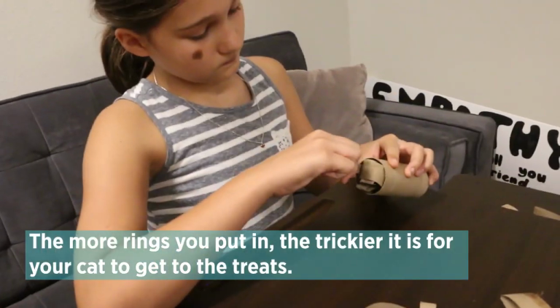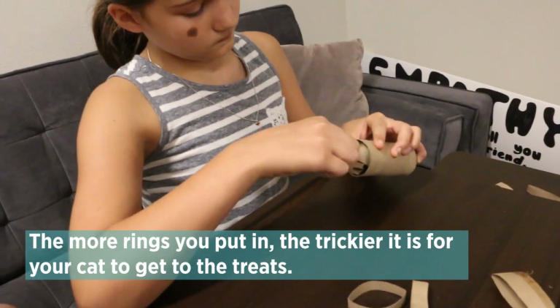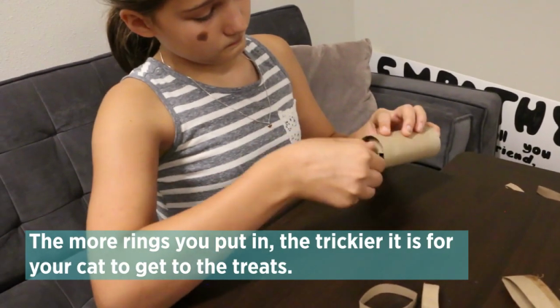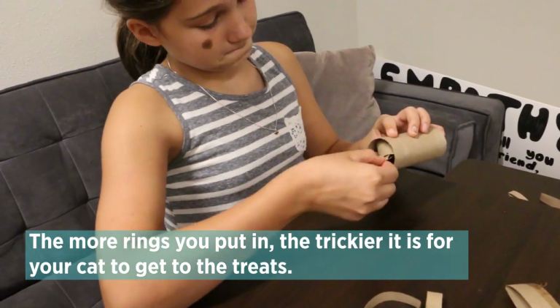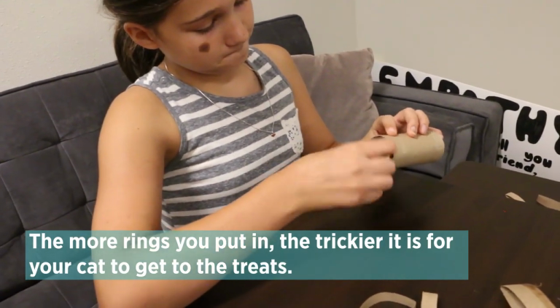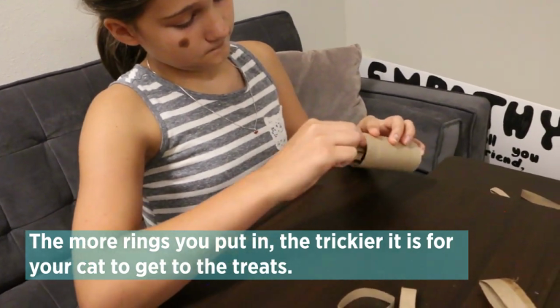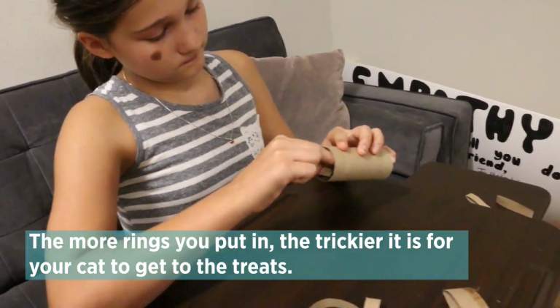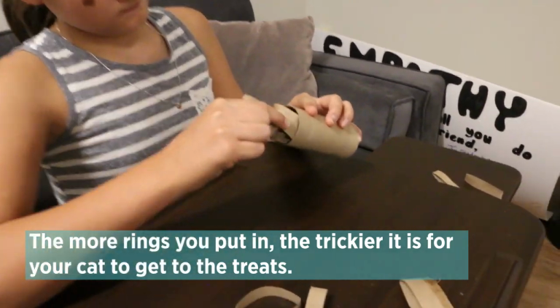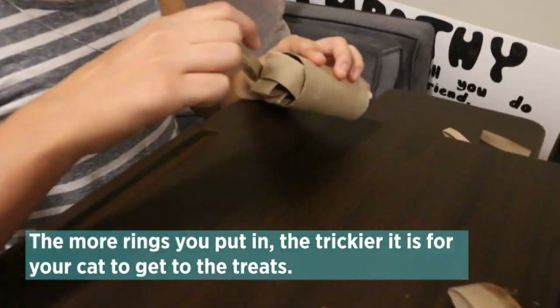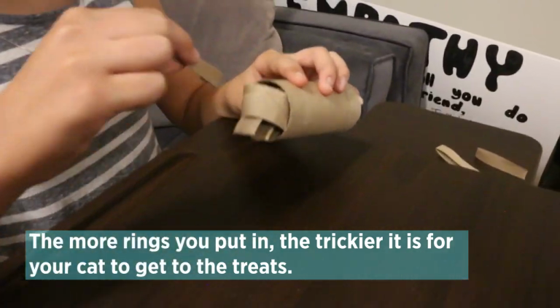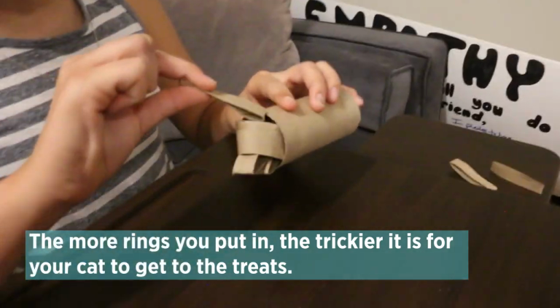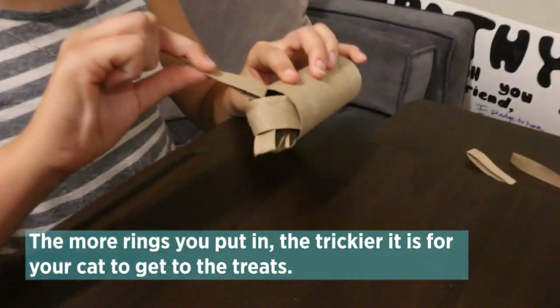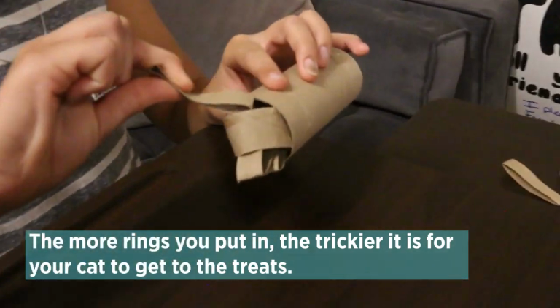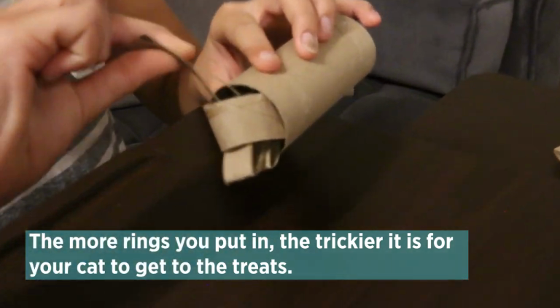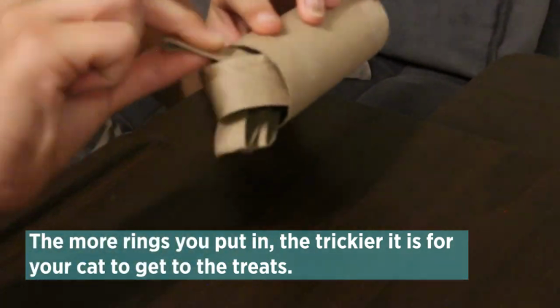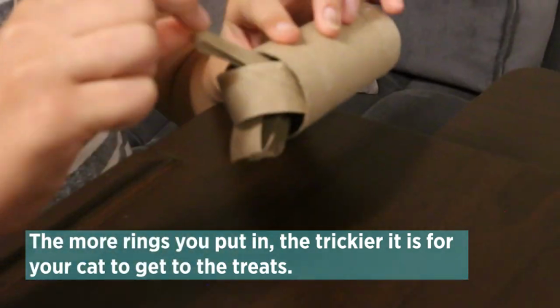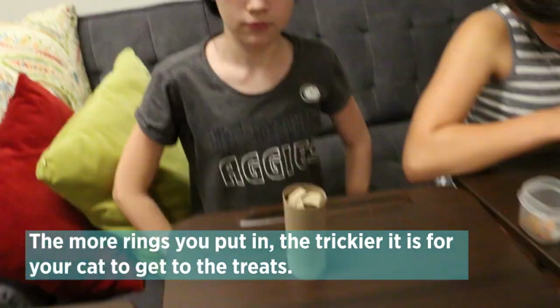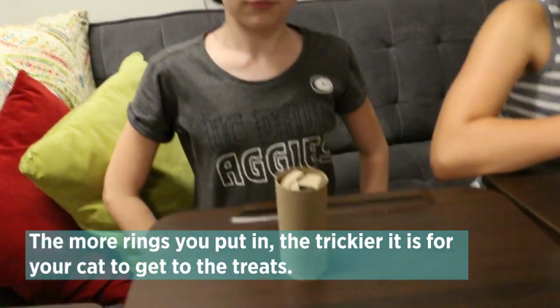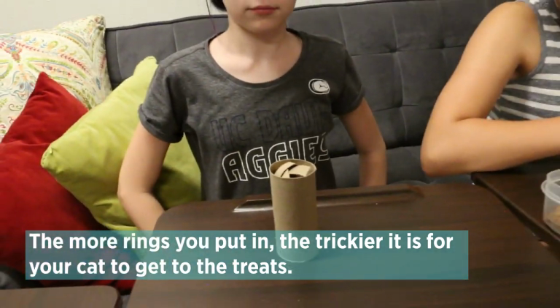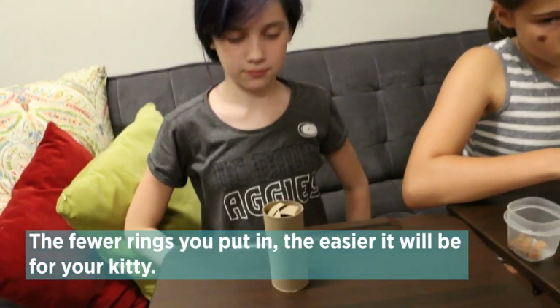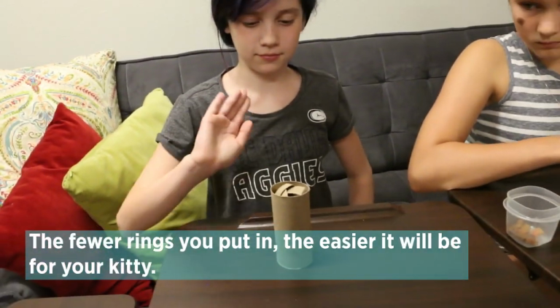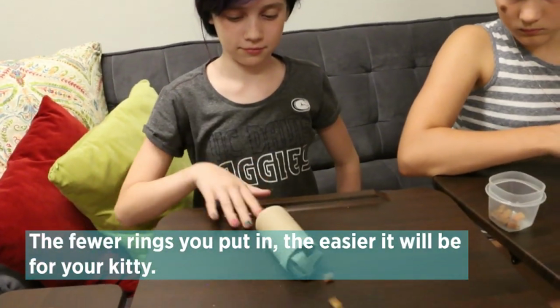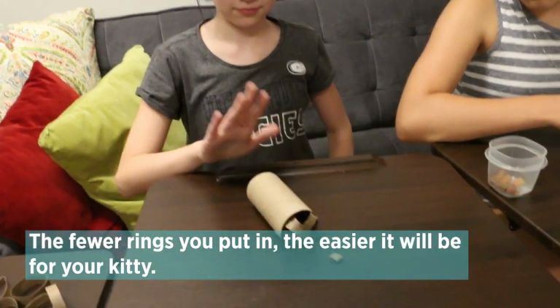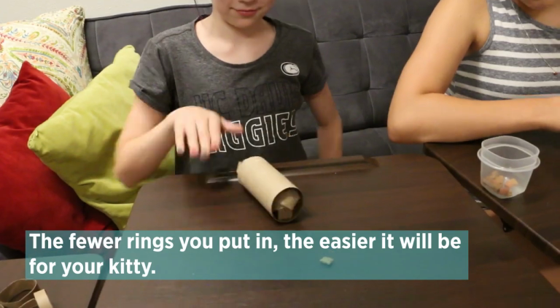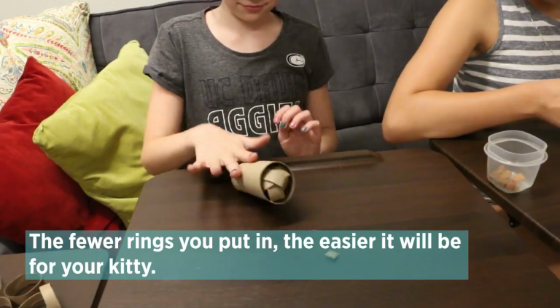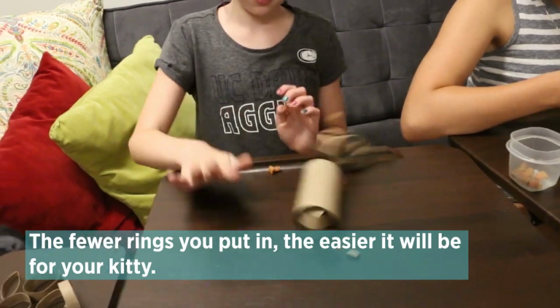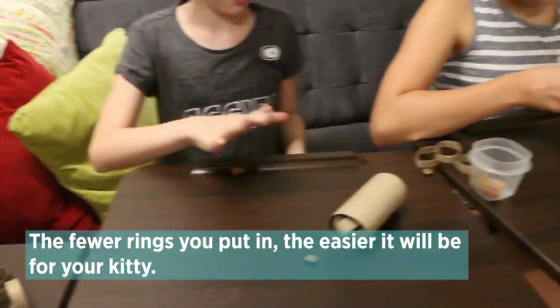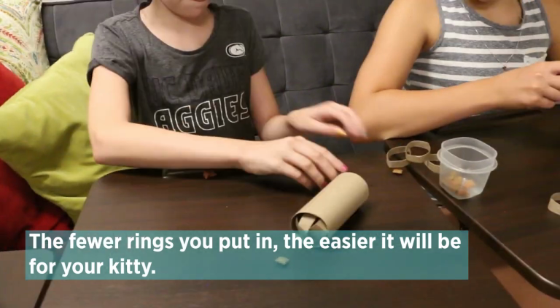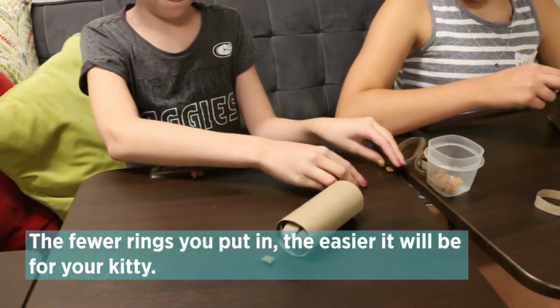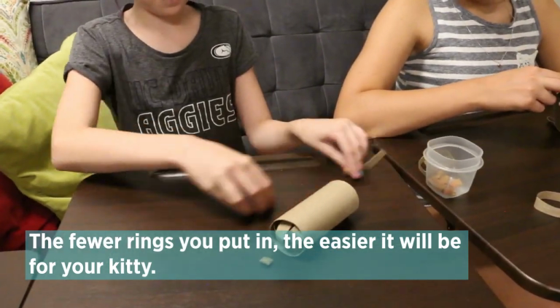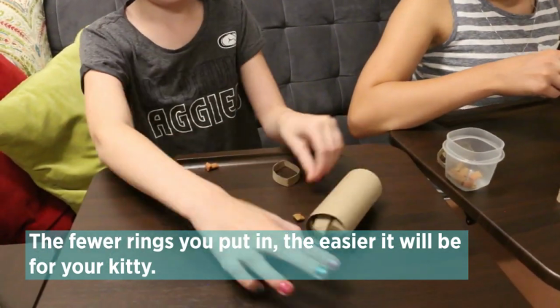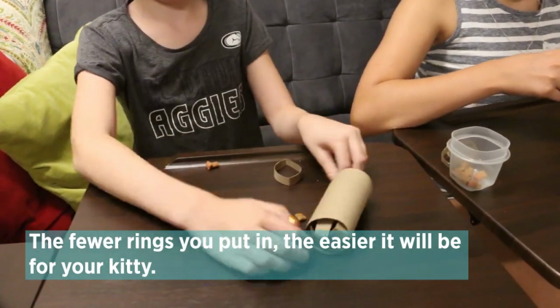Stuff the rest of the rings into the other end so the treats can't fall out easily. The more rings you put in, the trickier it is for your cat to get to the treats. The fewer rings you put in, the easier it will be for your kitty.